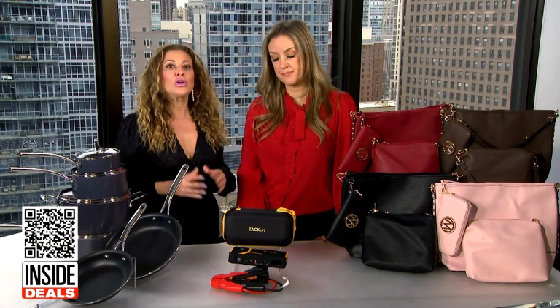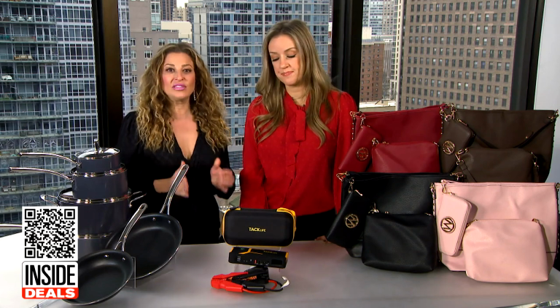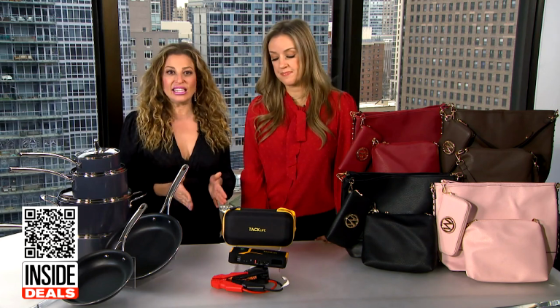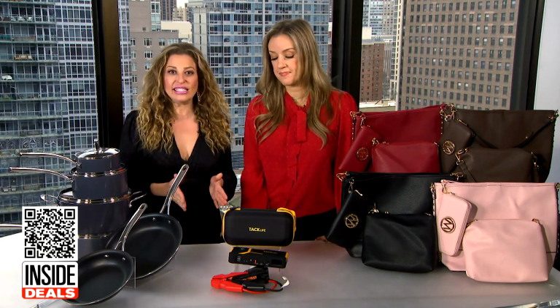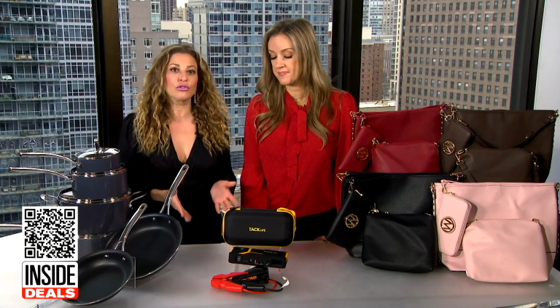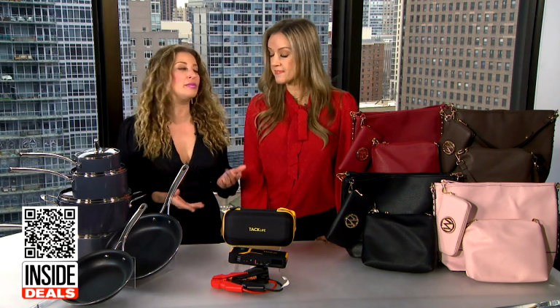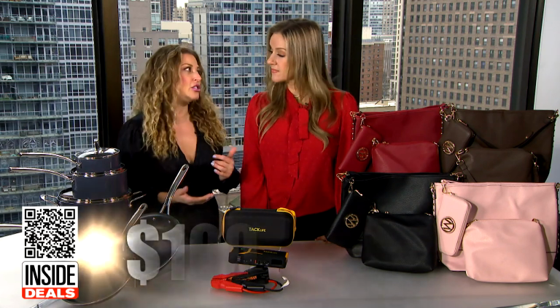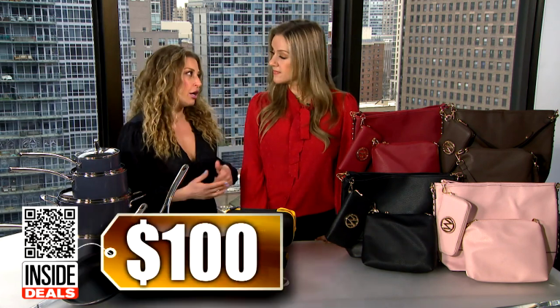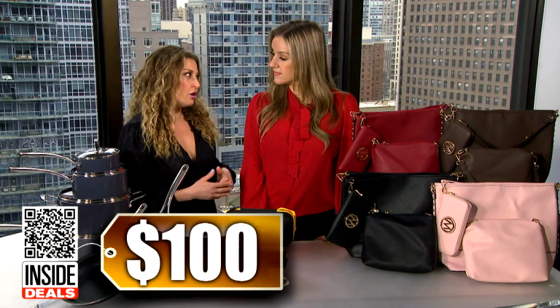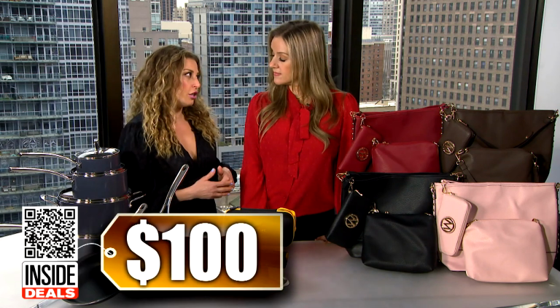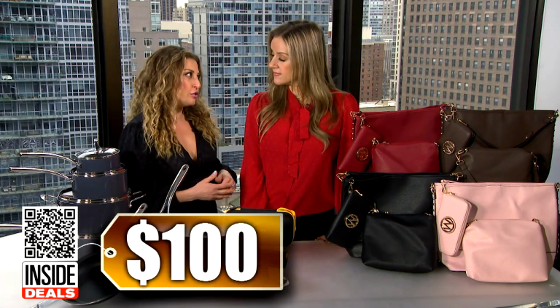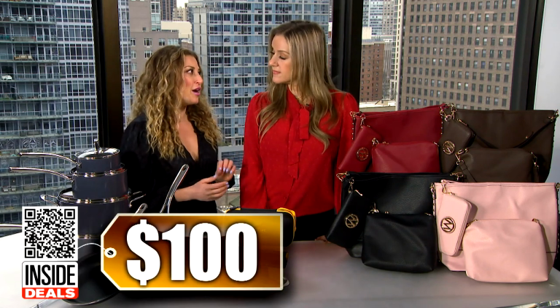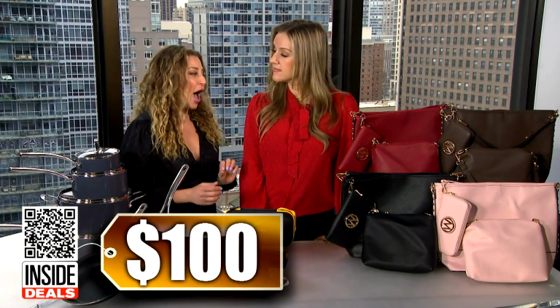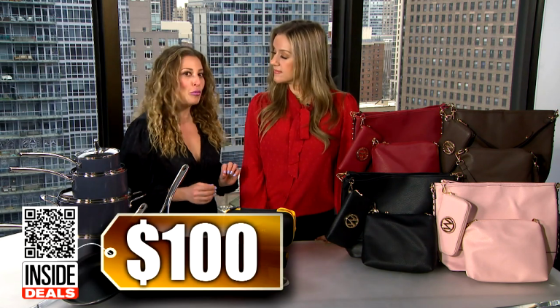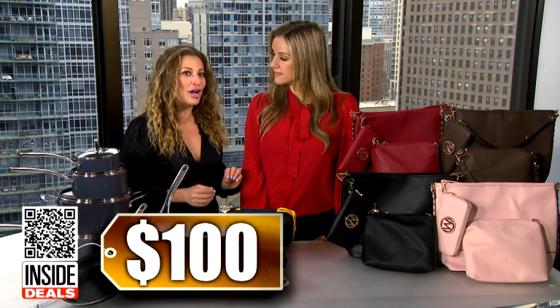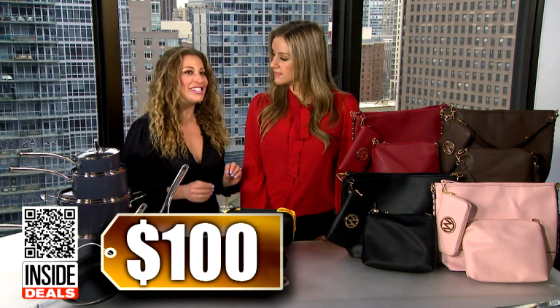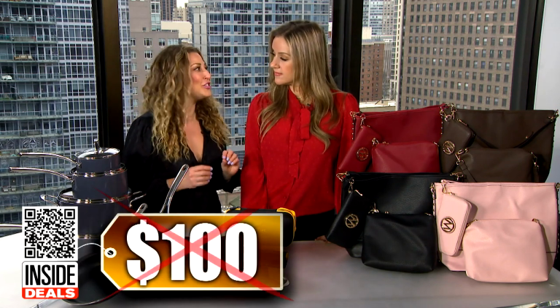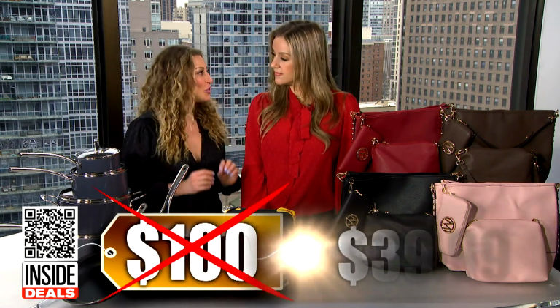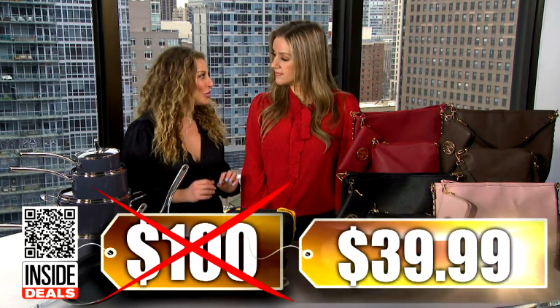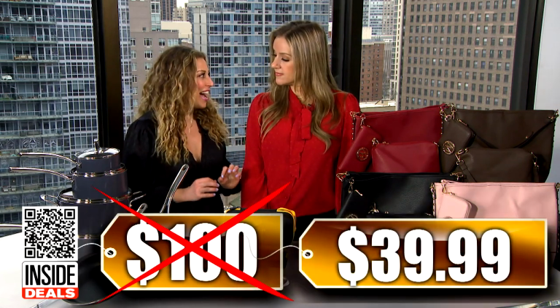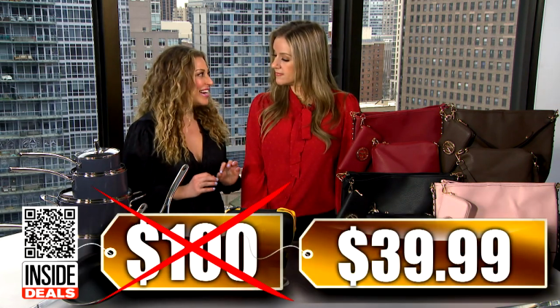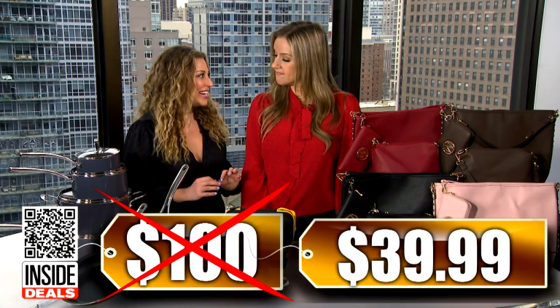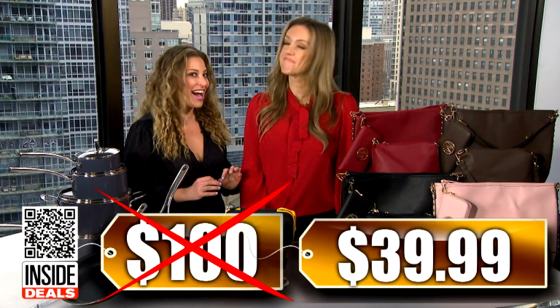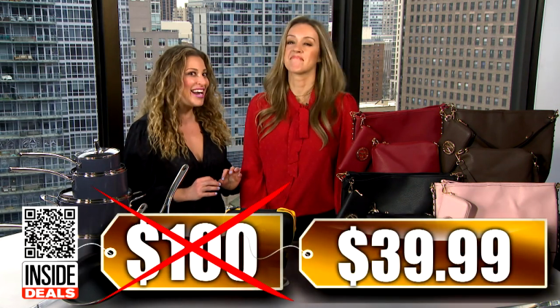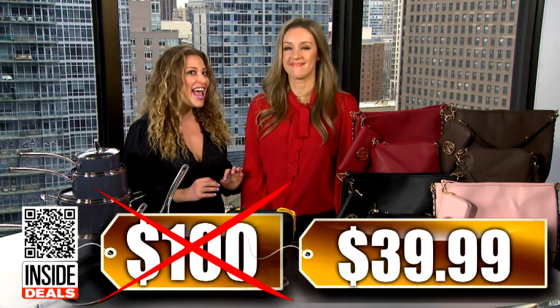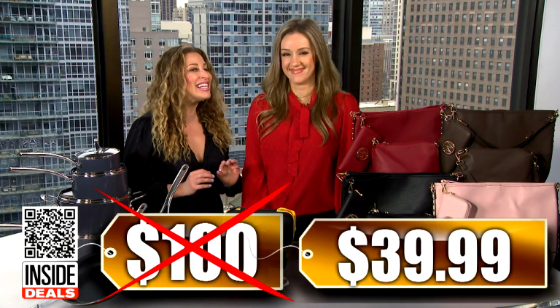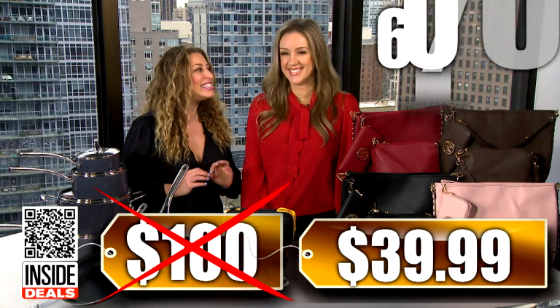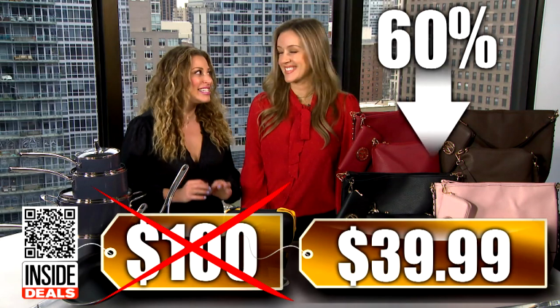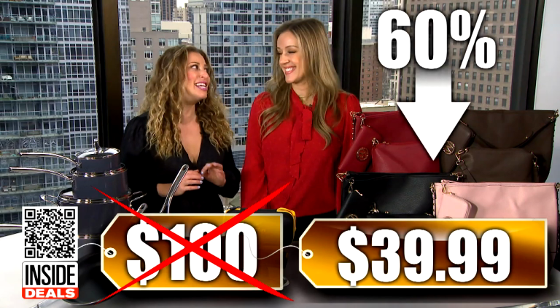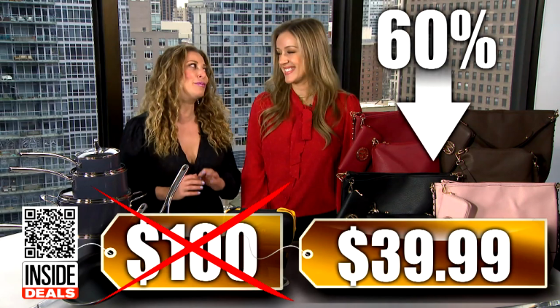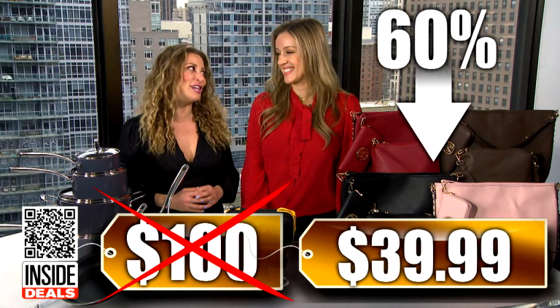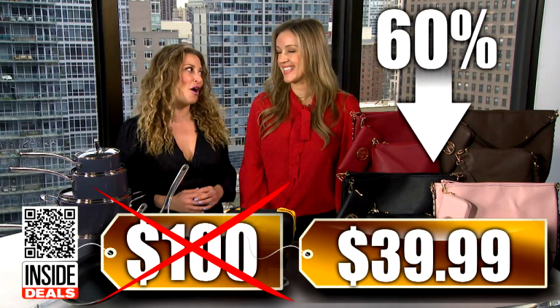We've seen this sell for as much as $100, but our price is just $39.99 — that's 60% off.